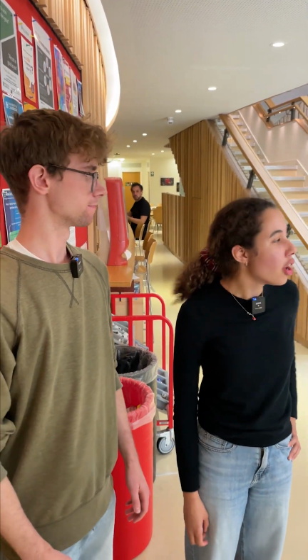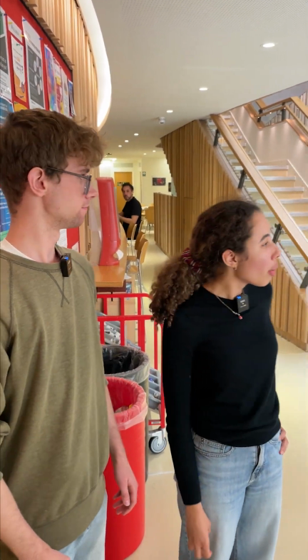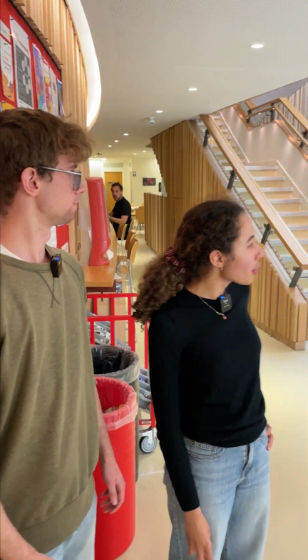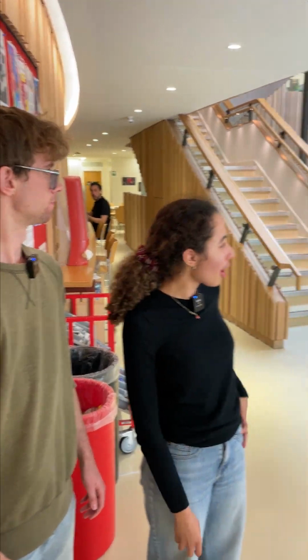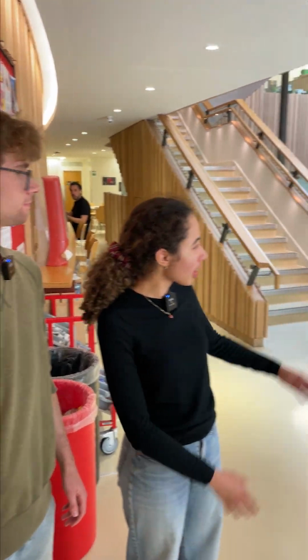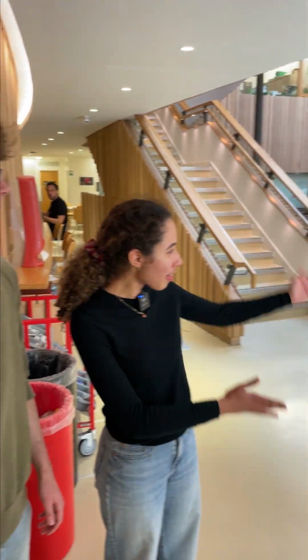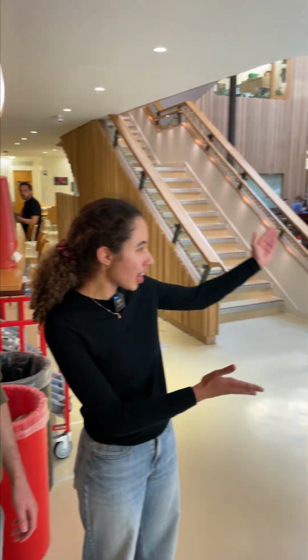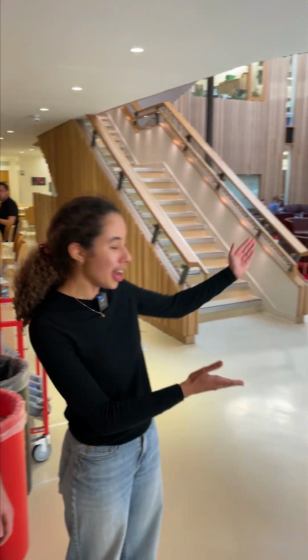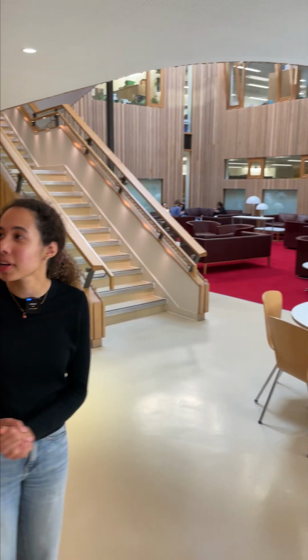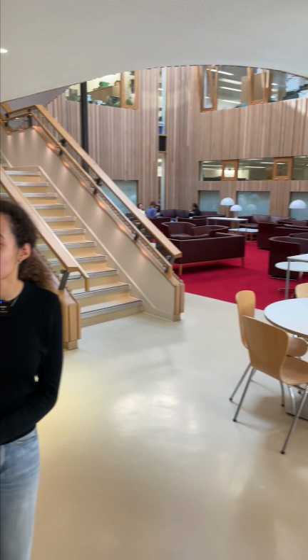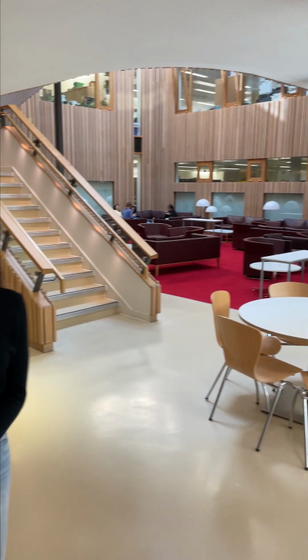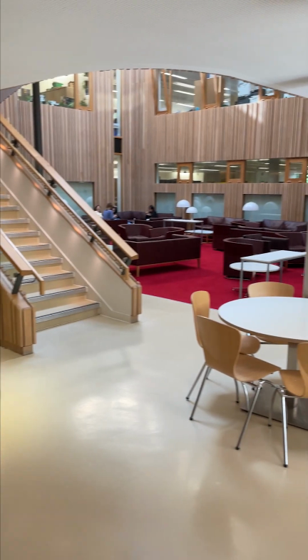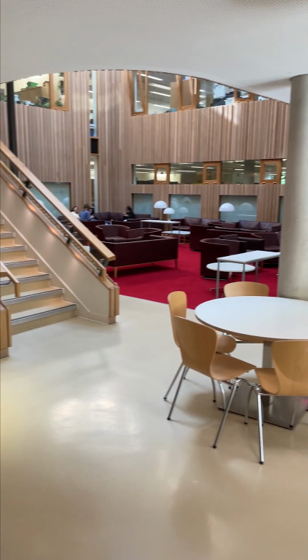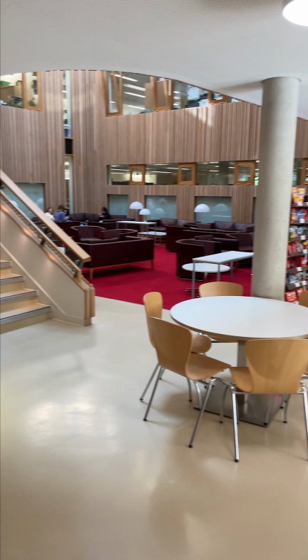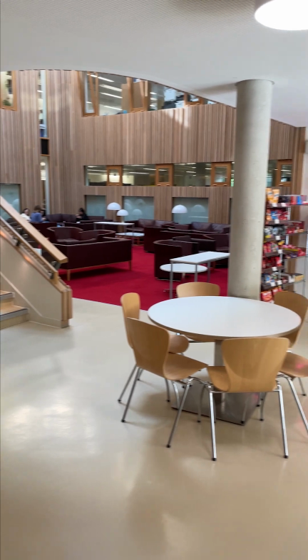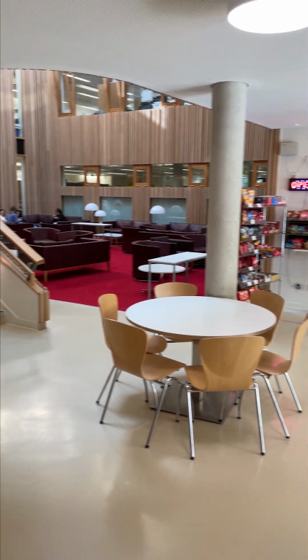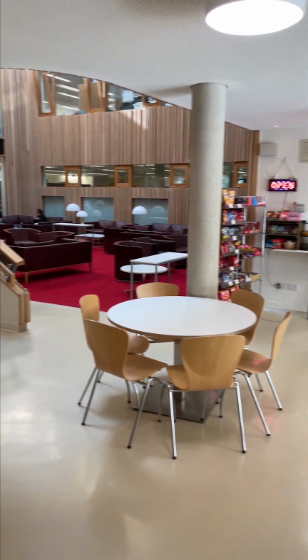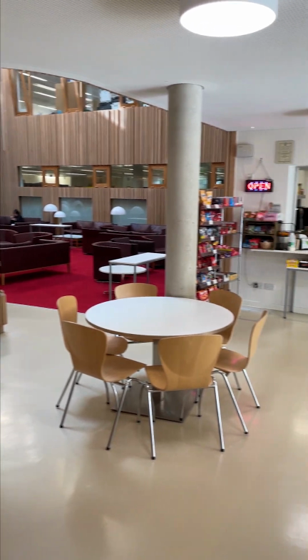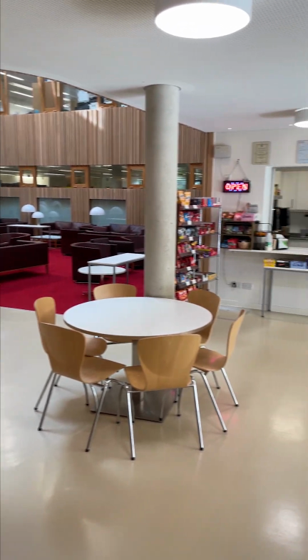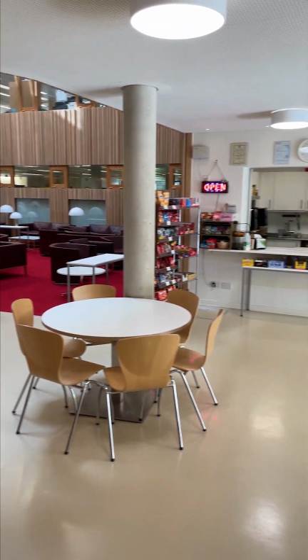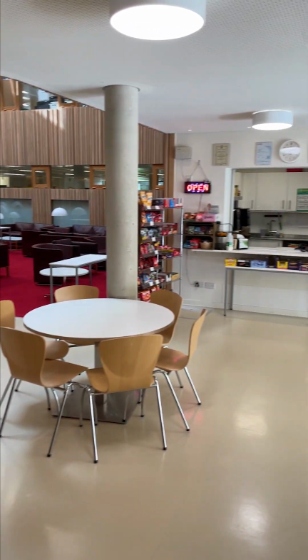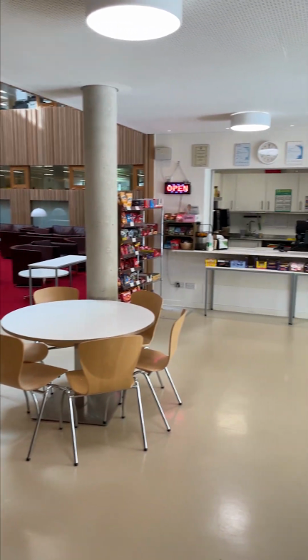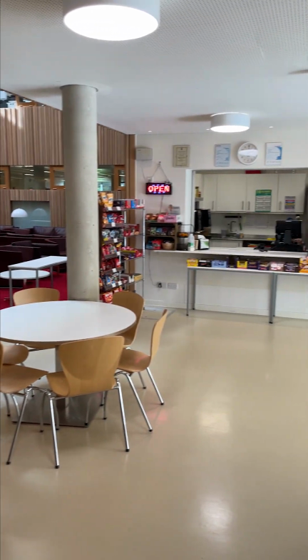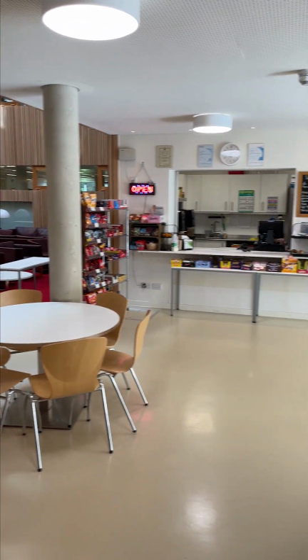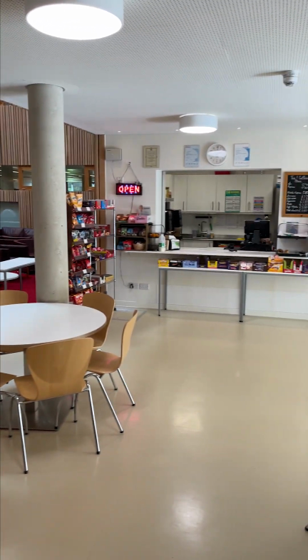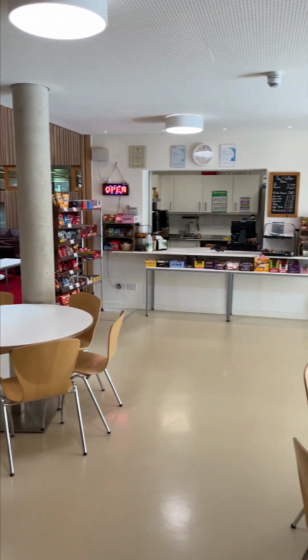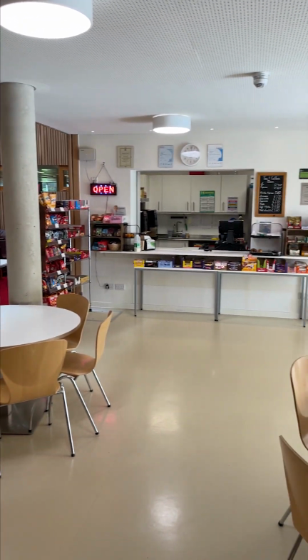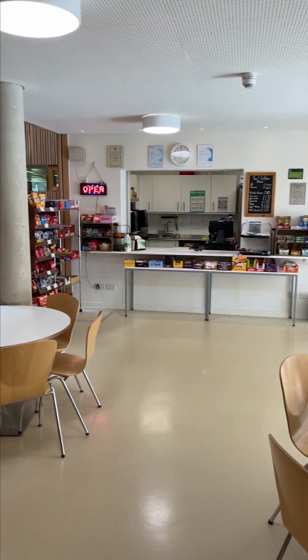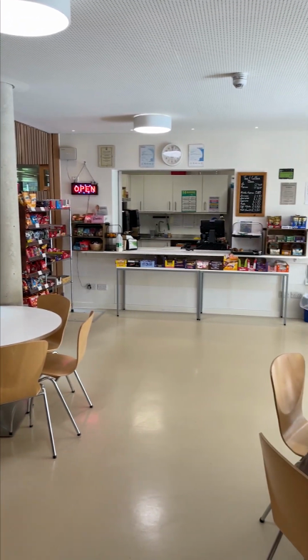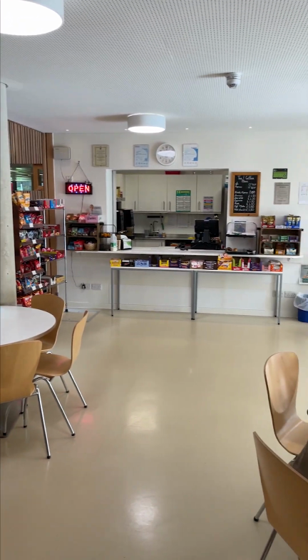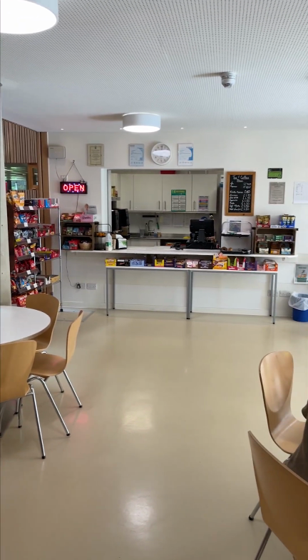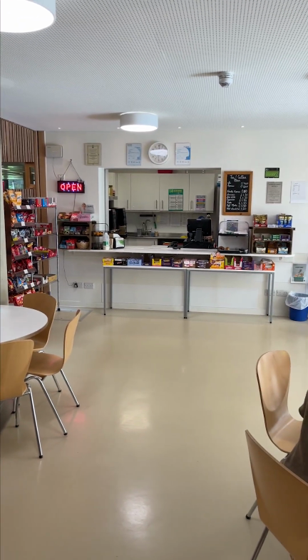We also have the café here which sells lots of lovely snacks, and in the department we get free tea twice a day.